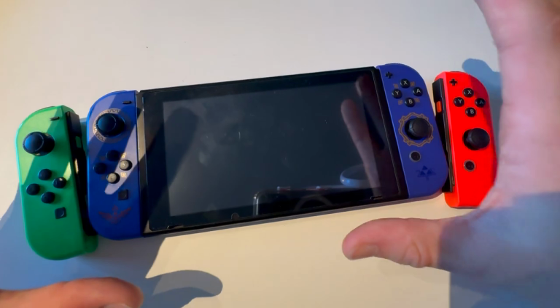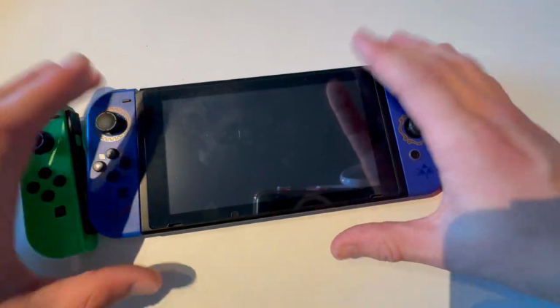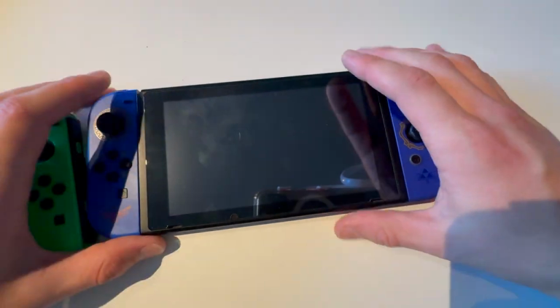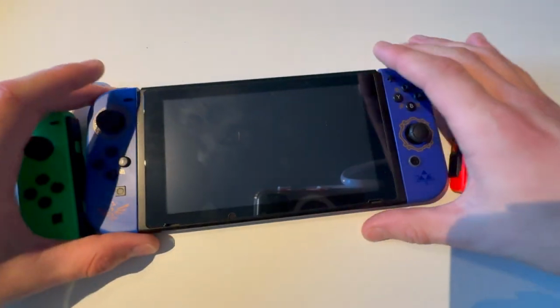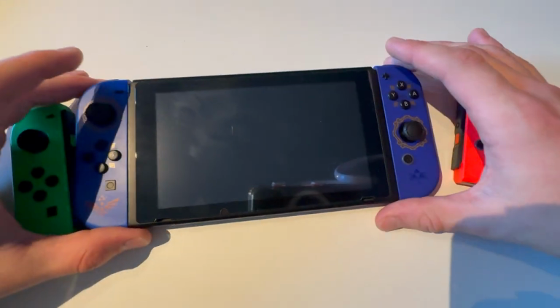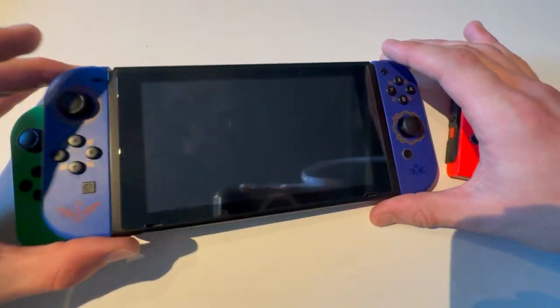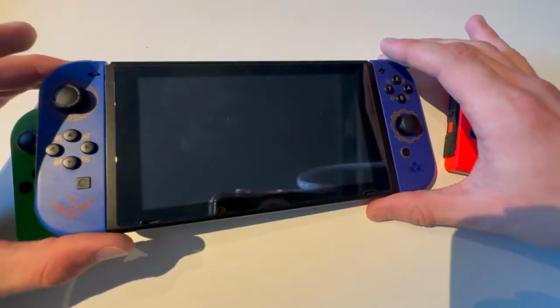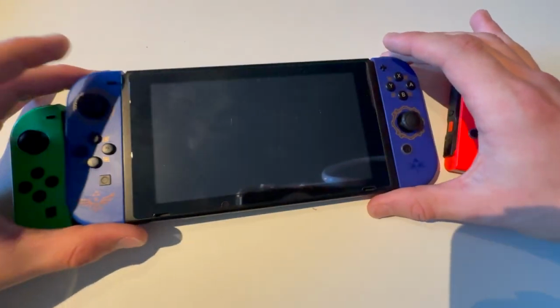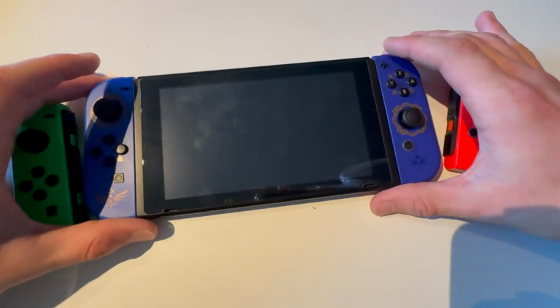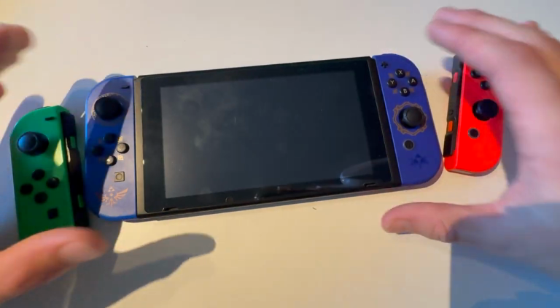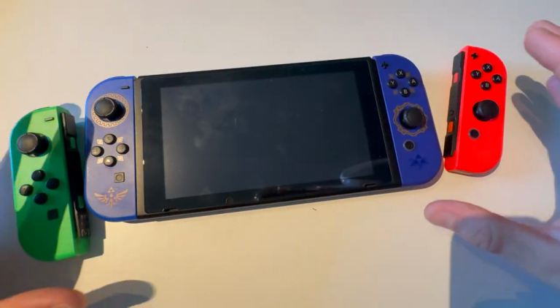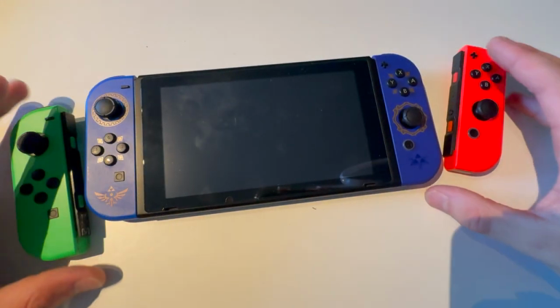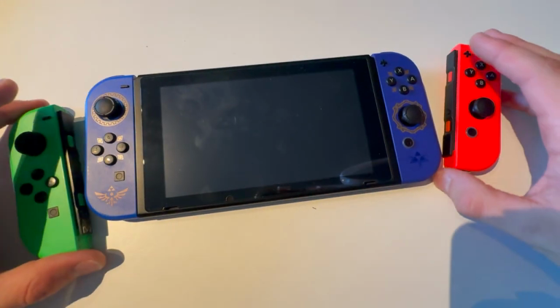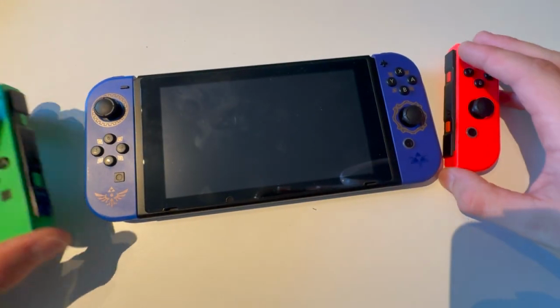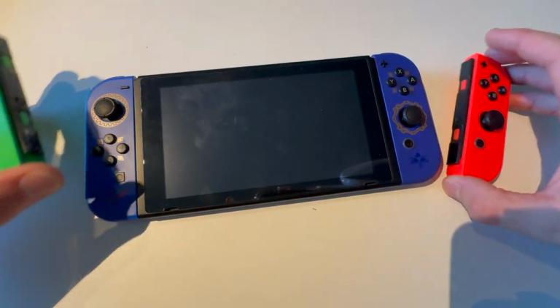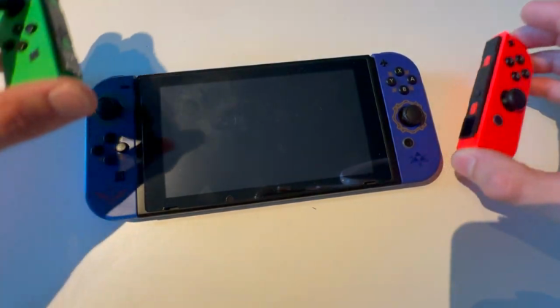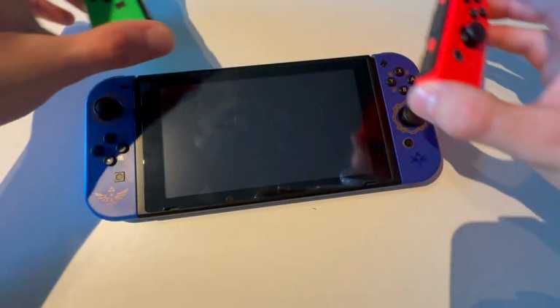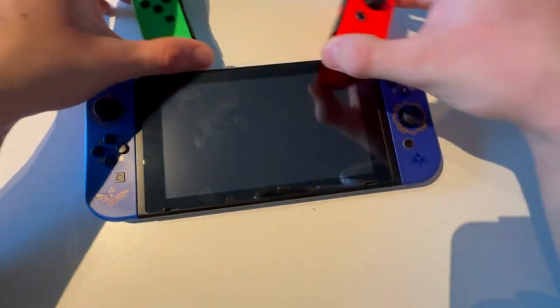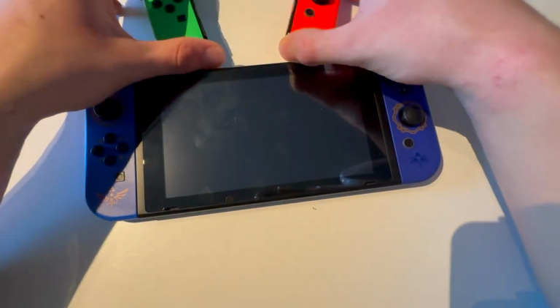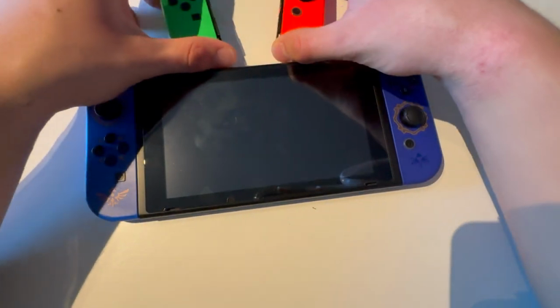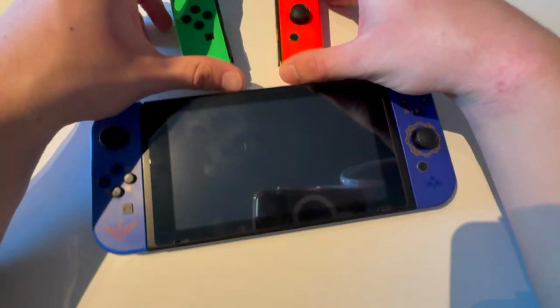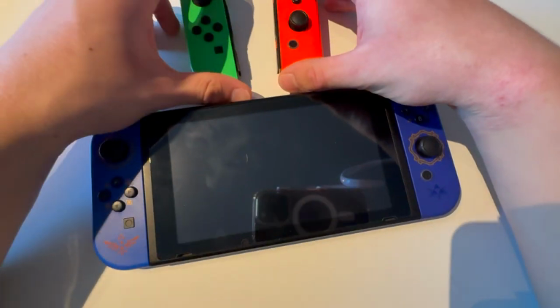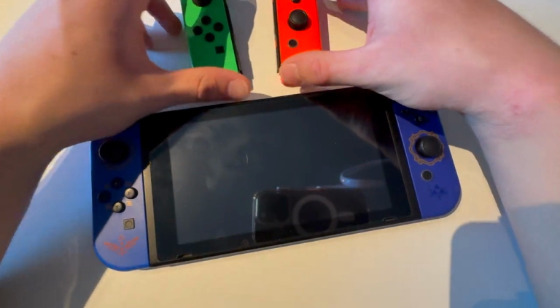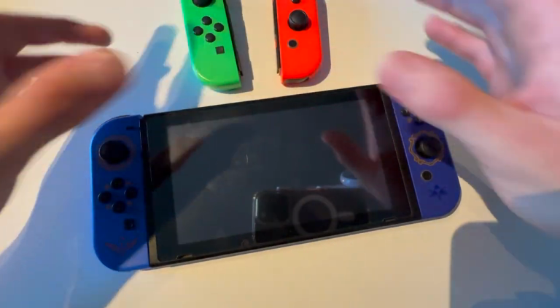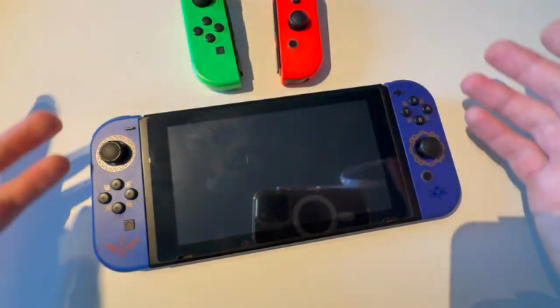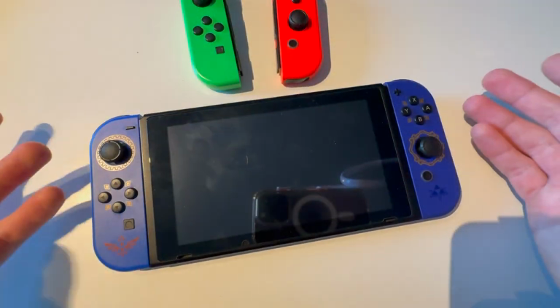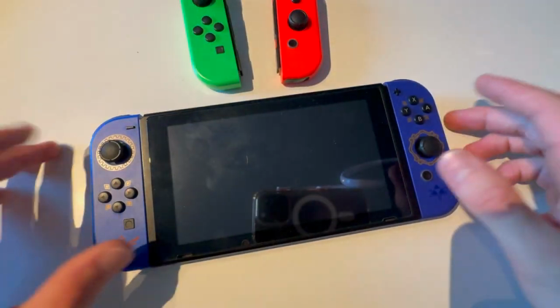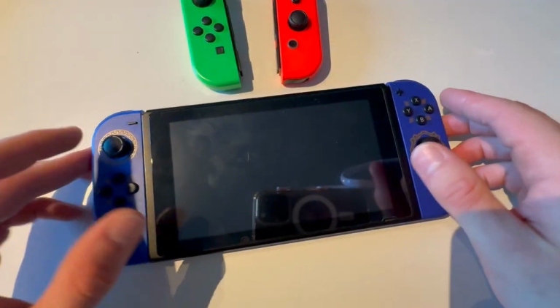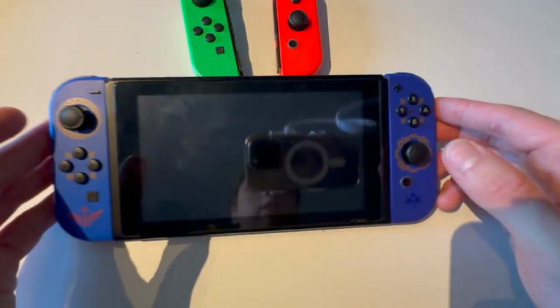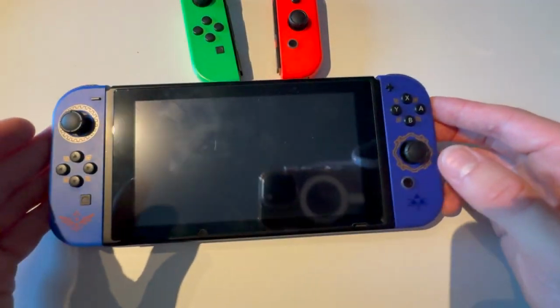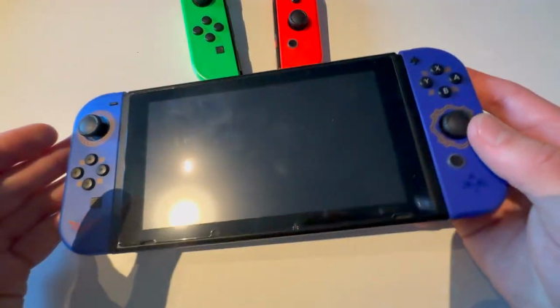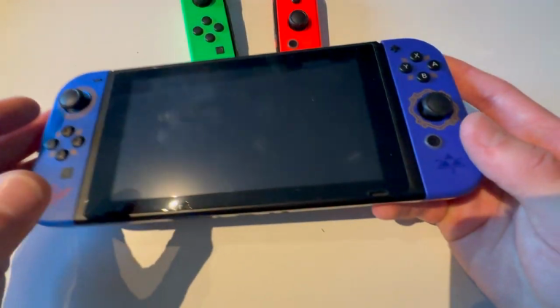This is how you change Nintendo Switch controllers, or Joy-Cons, on your Nintendo Switch.